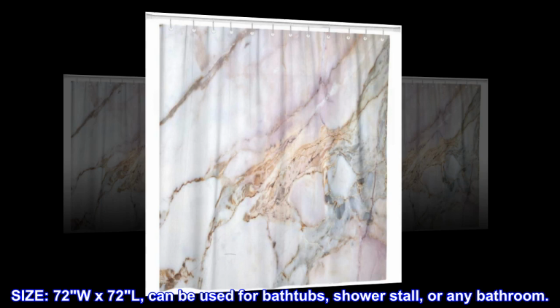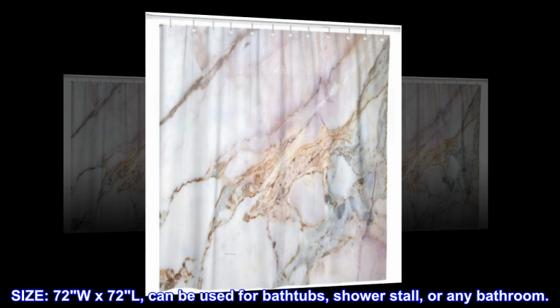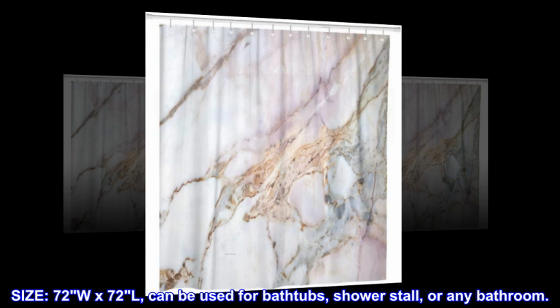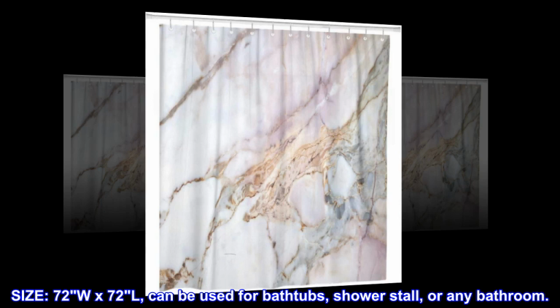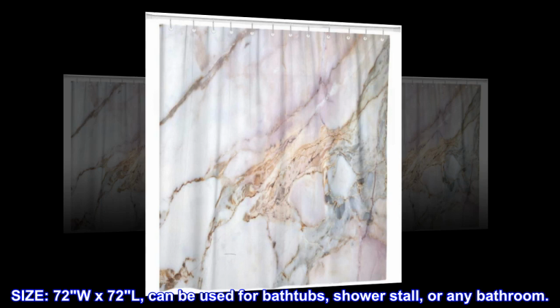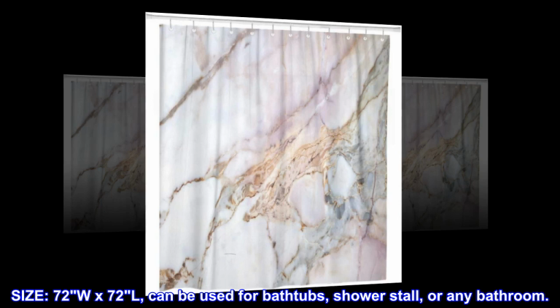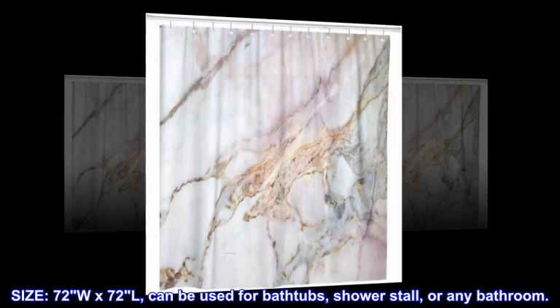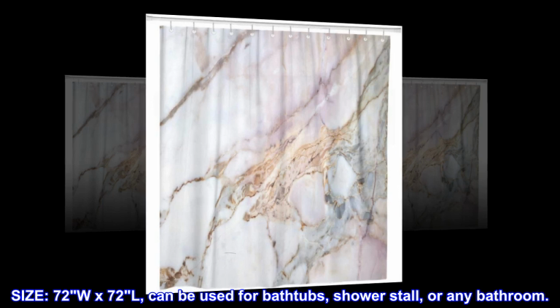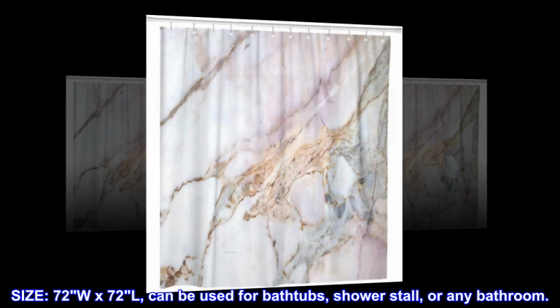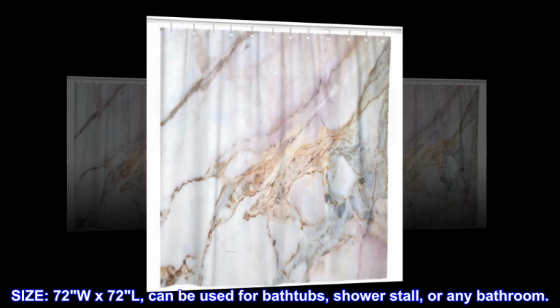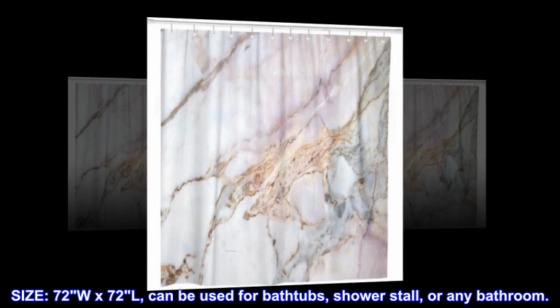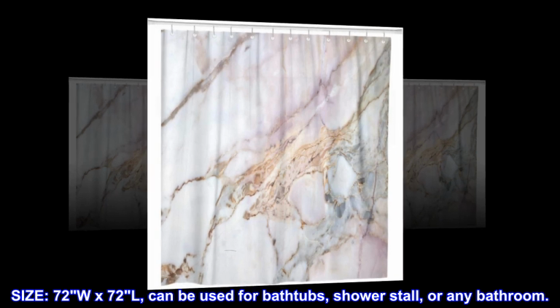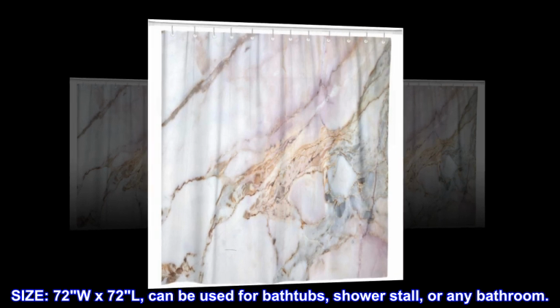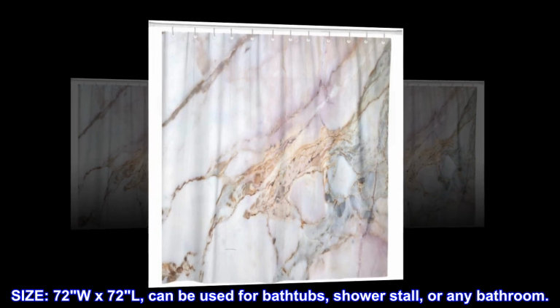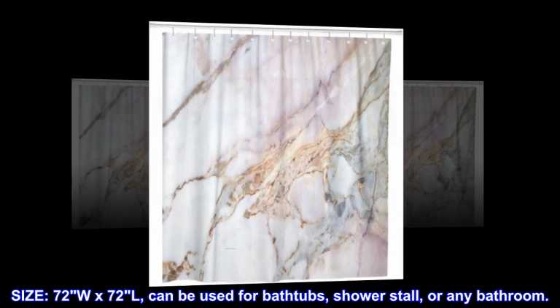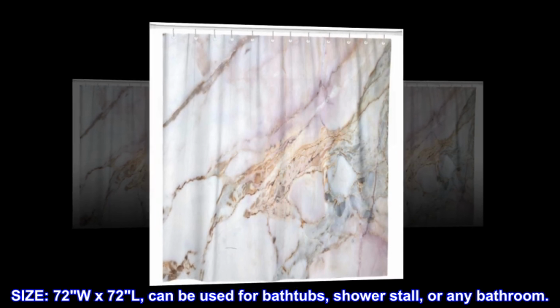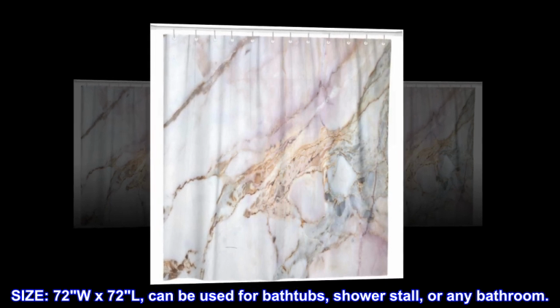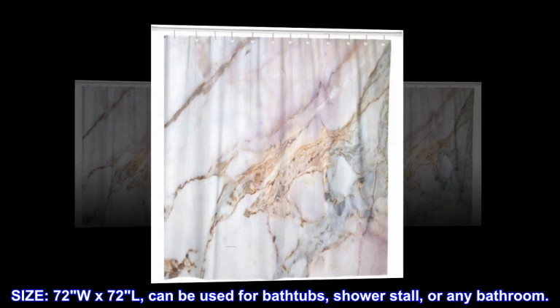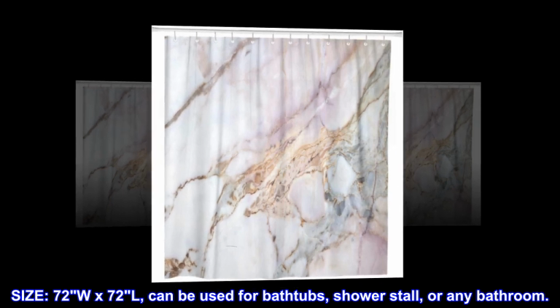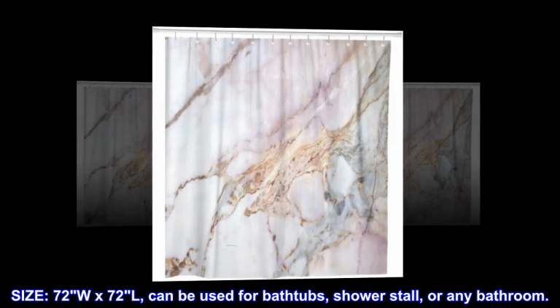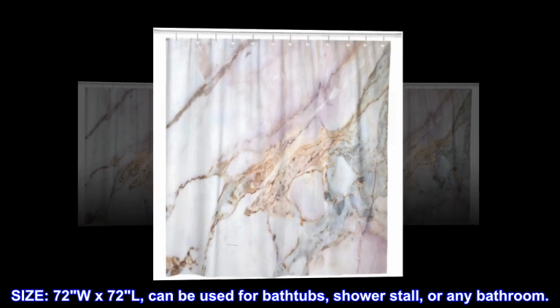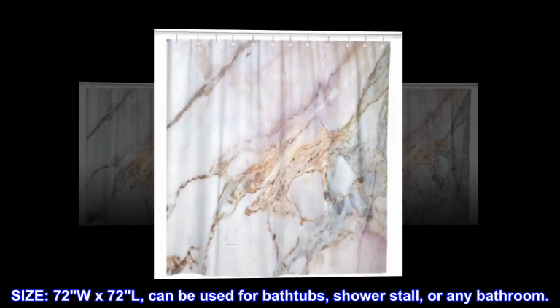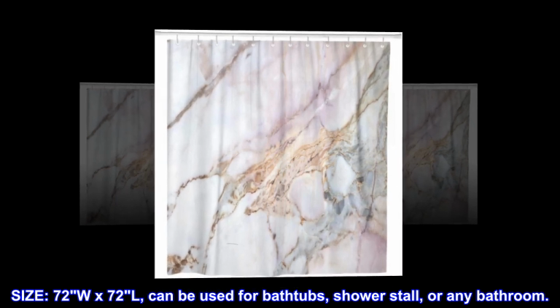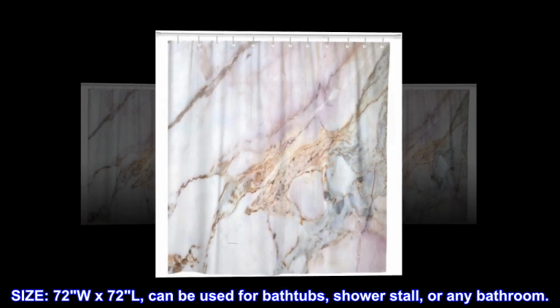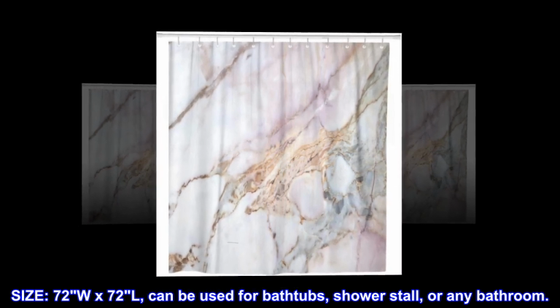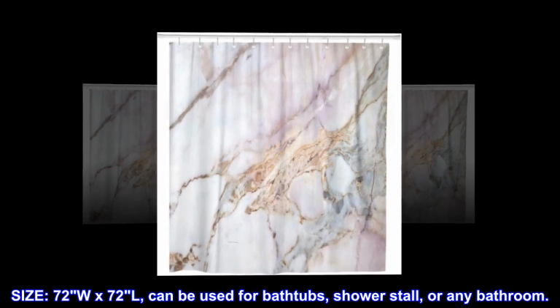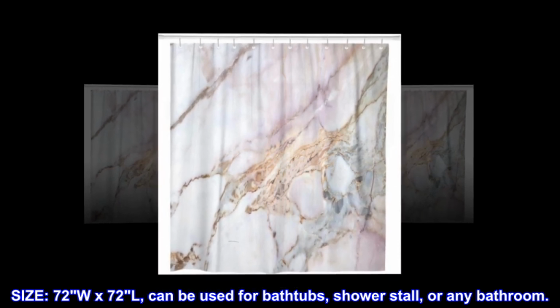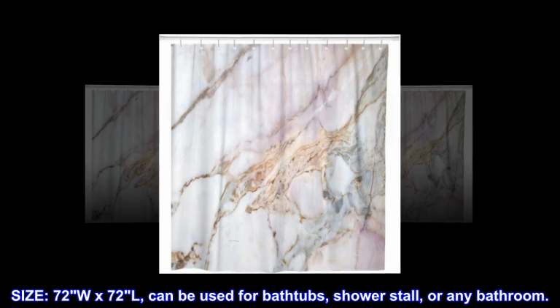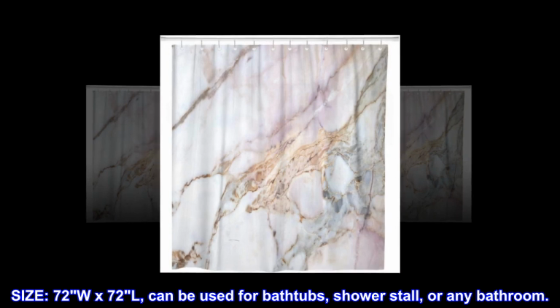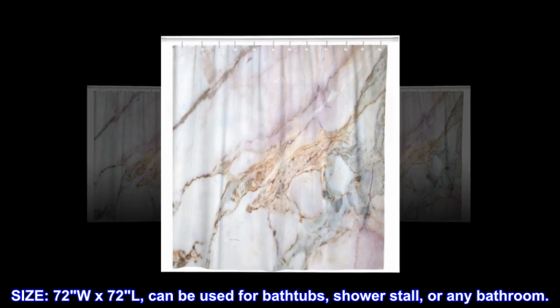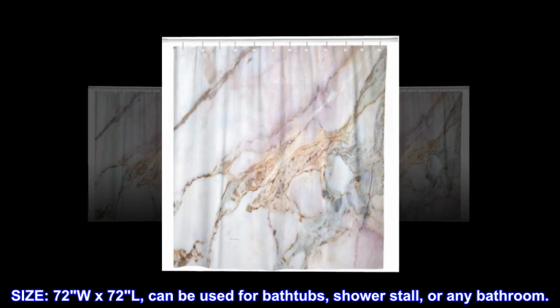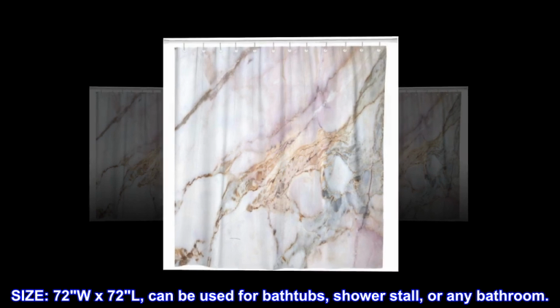Size: 72W x 72L. Can be used for bathtubs, shower stall, or any bathroom.